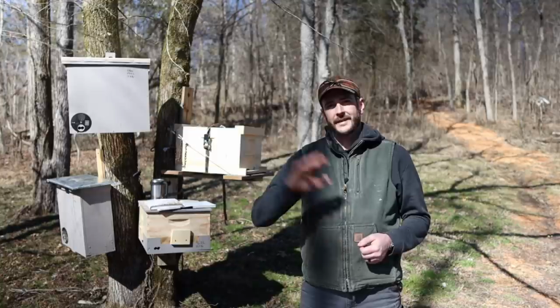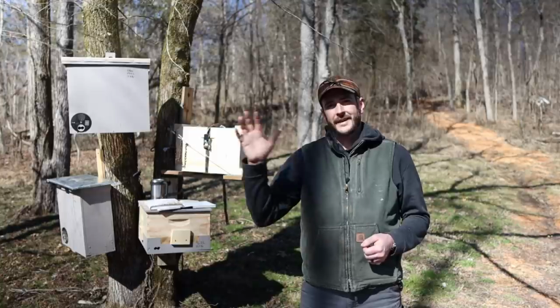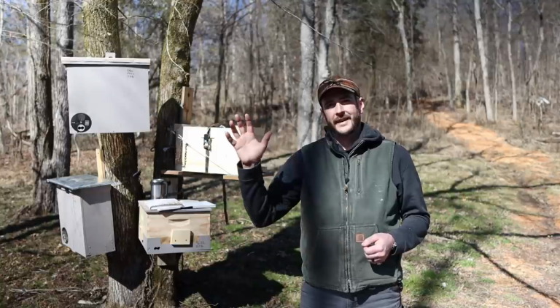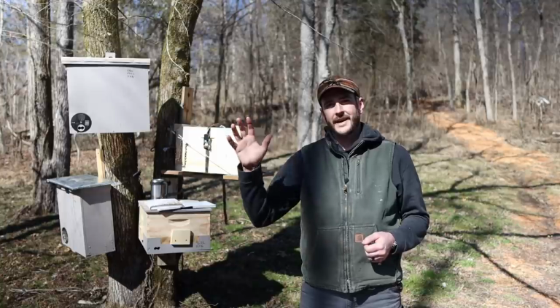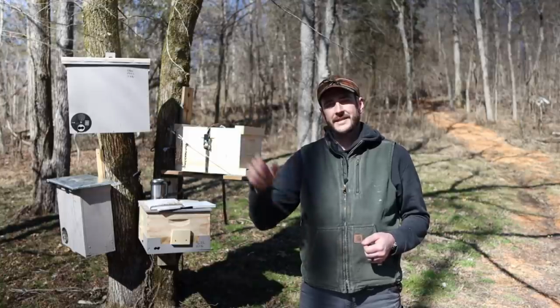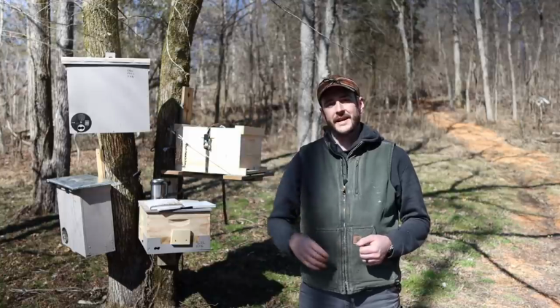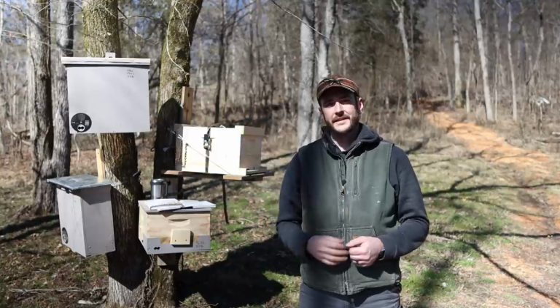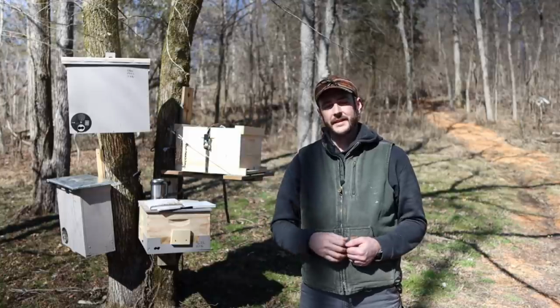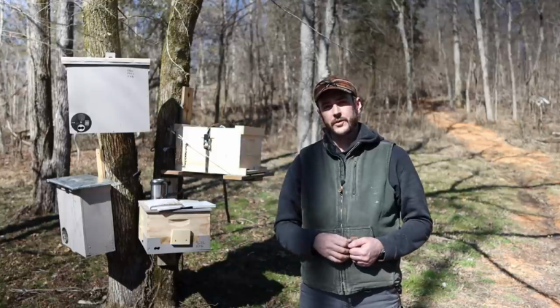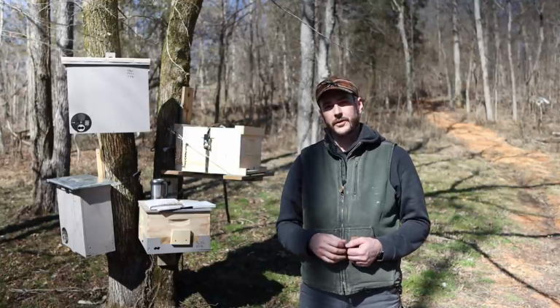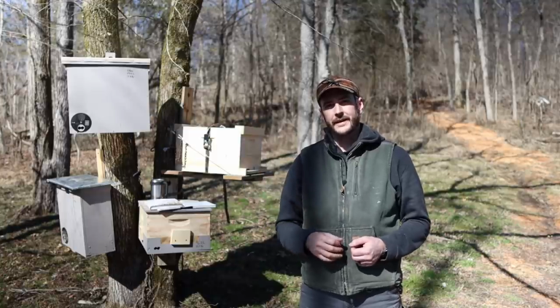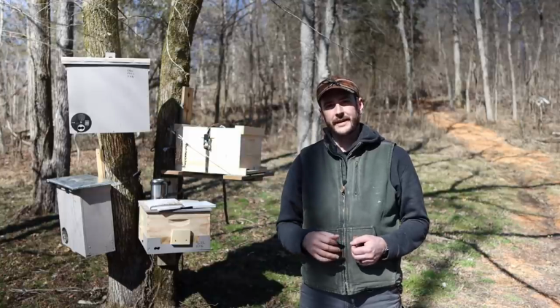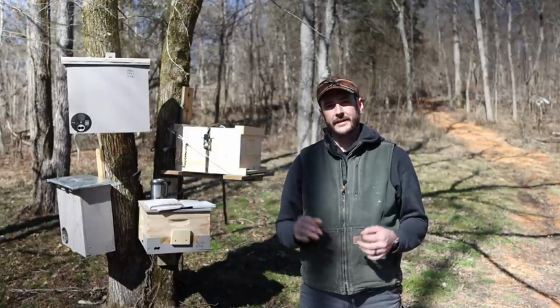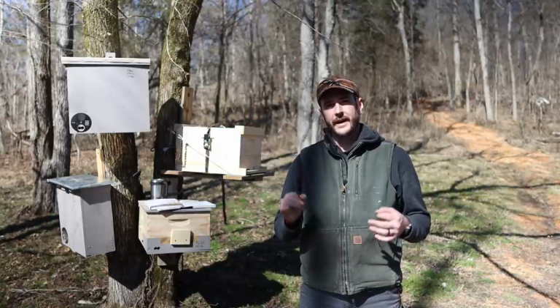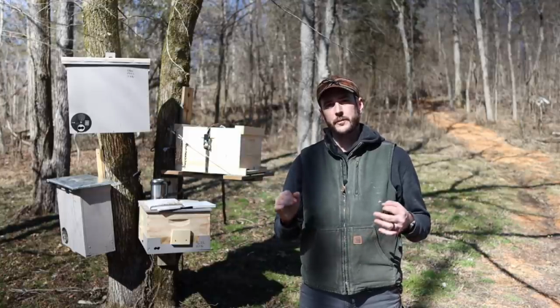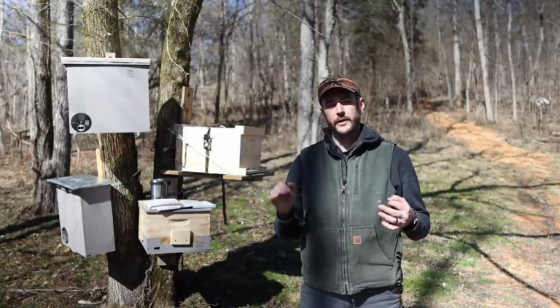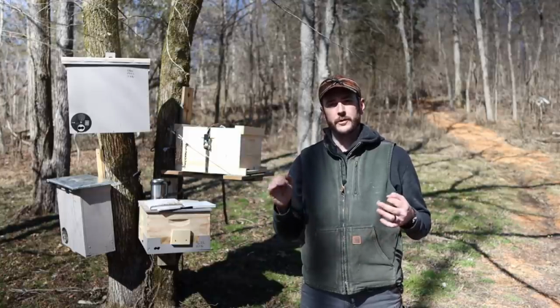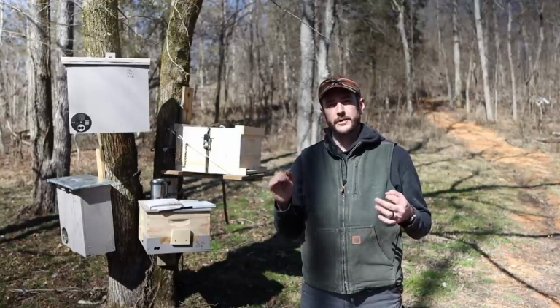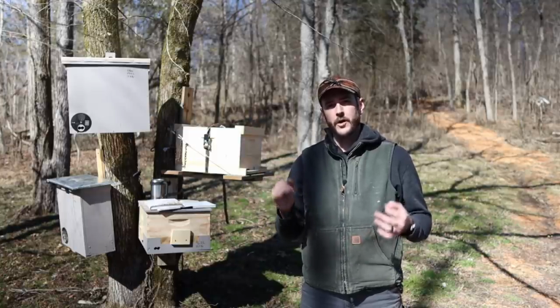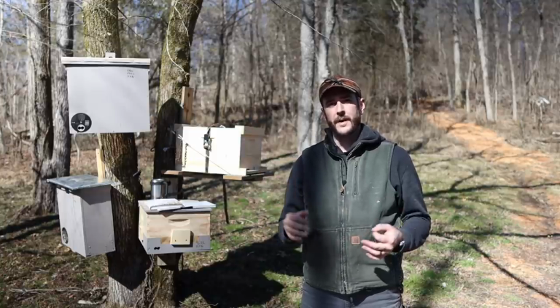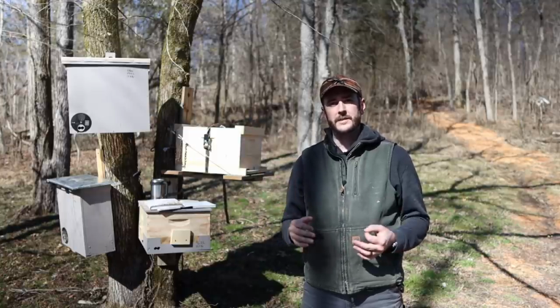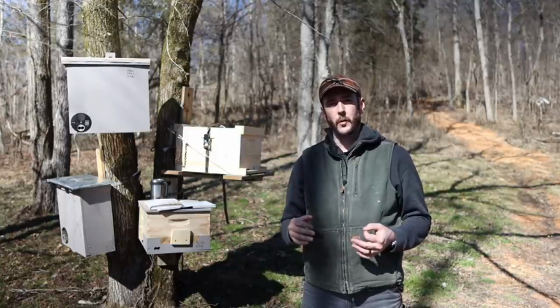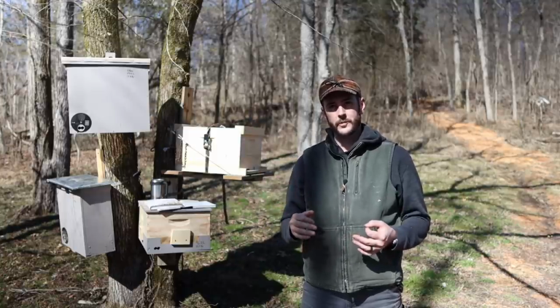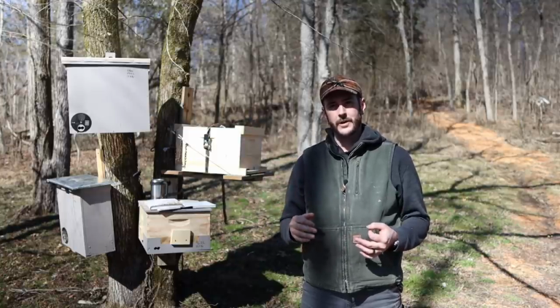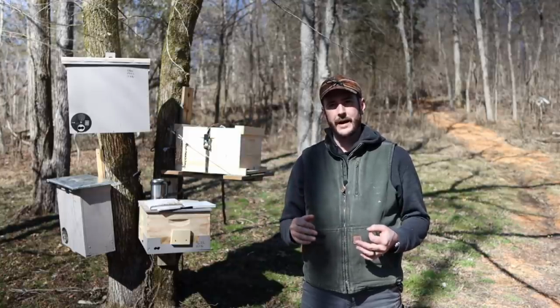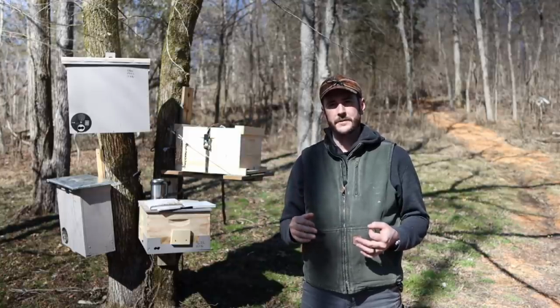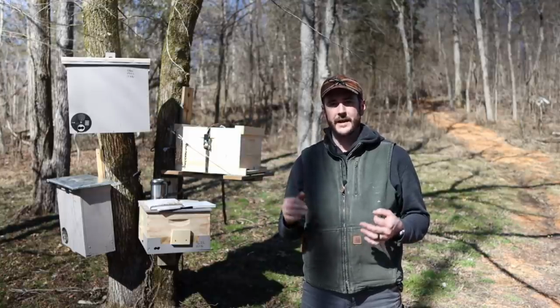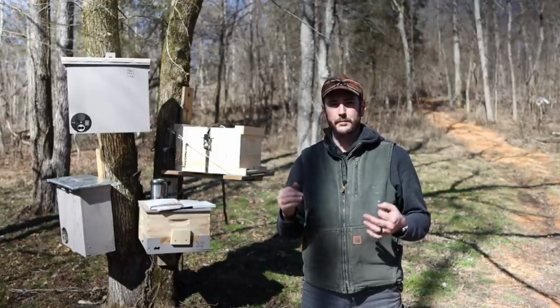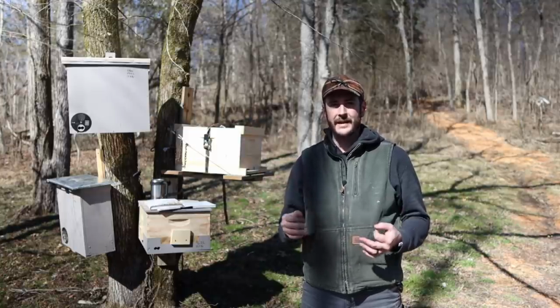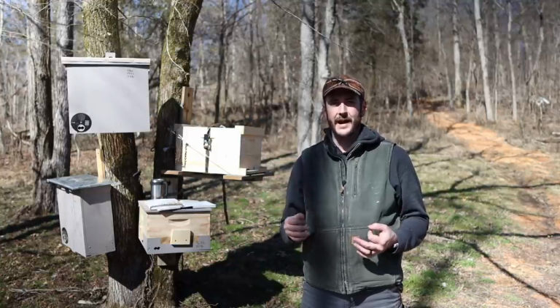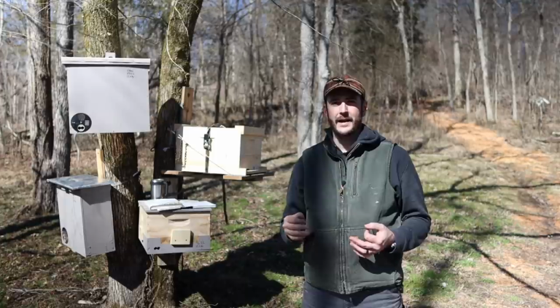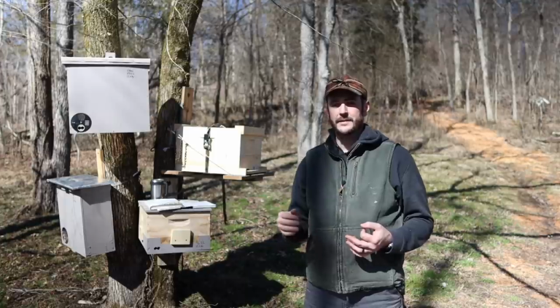Hey guys, Nathan at Duck River Honey, and today we are going to talk about swarm traps and bait hives.